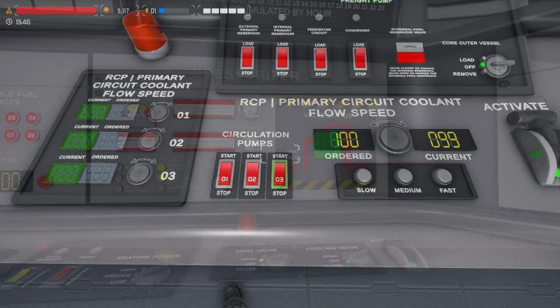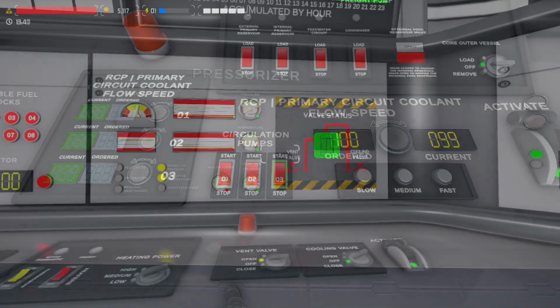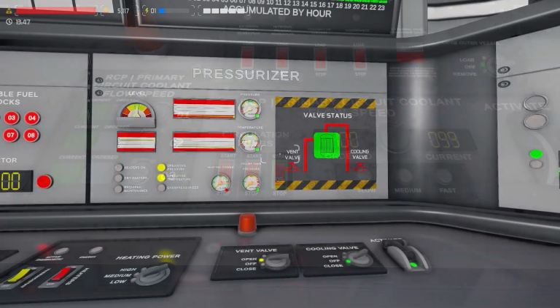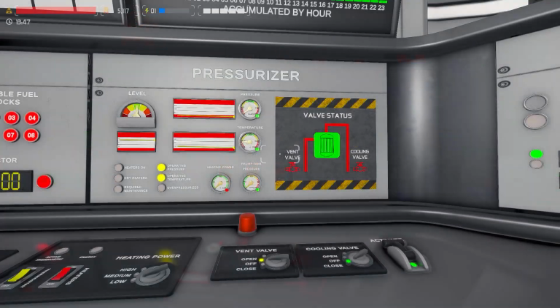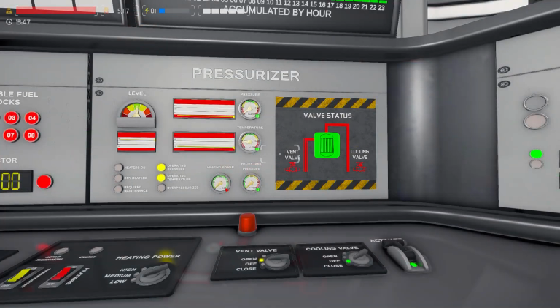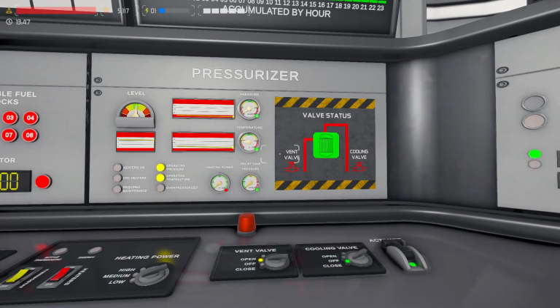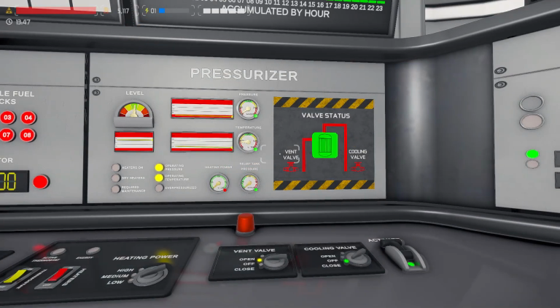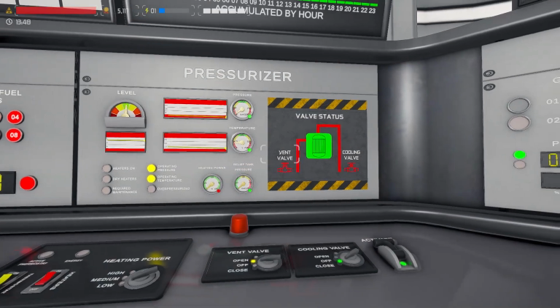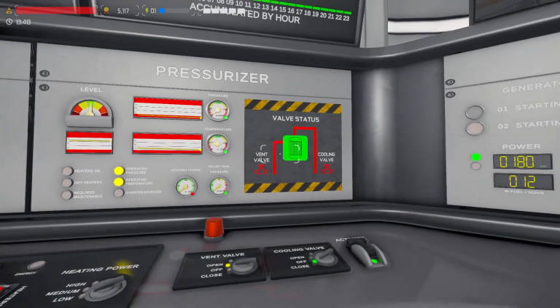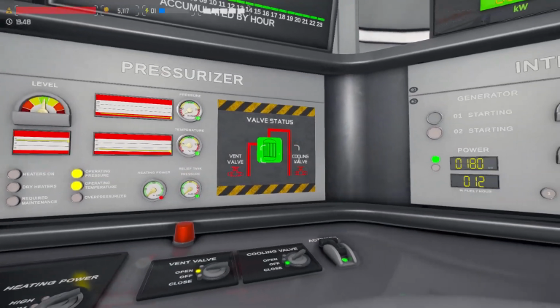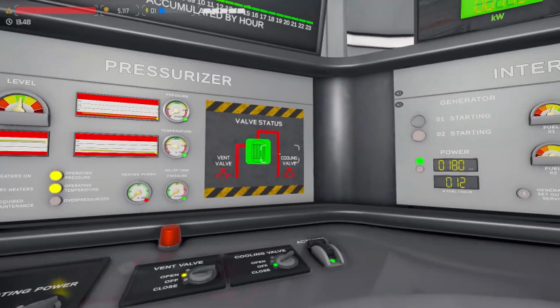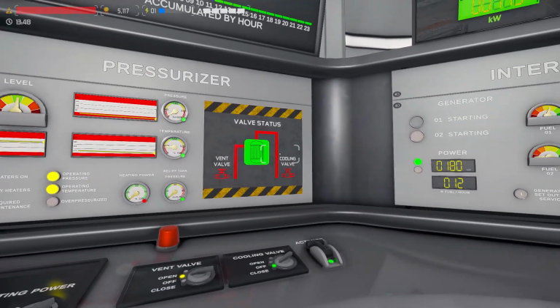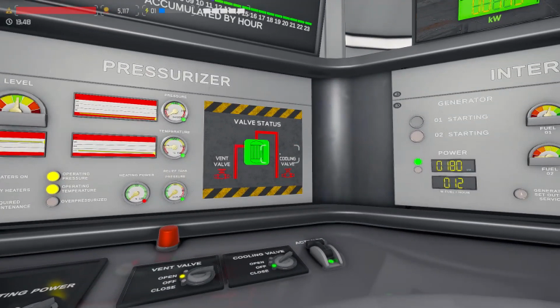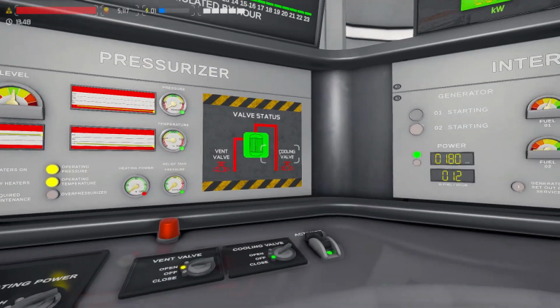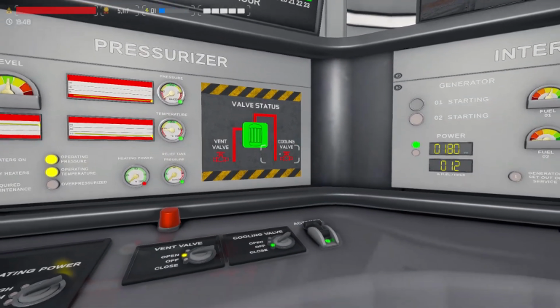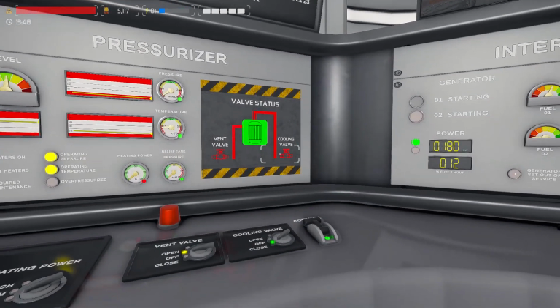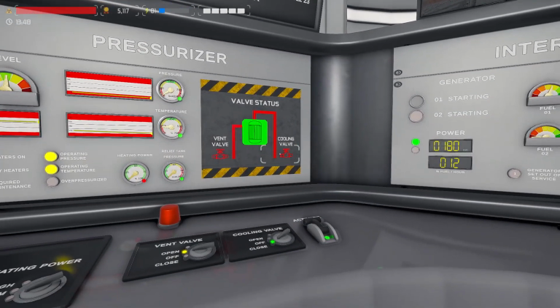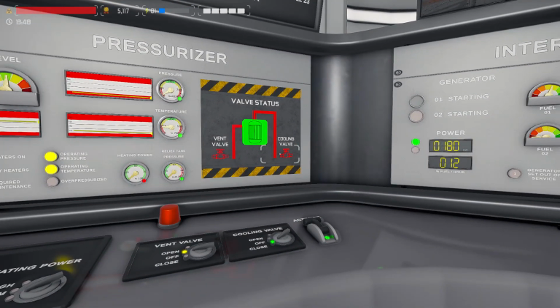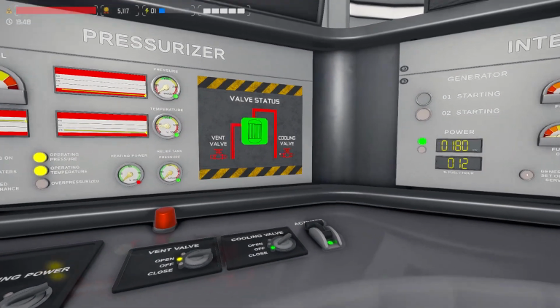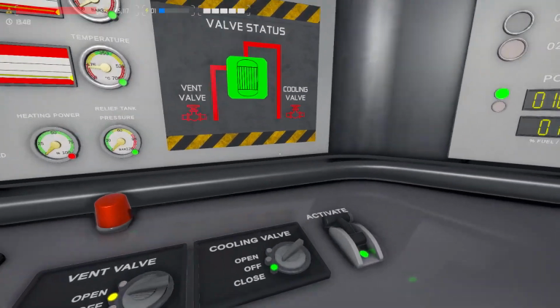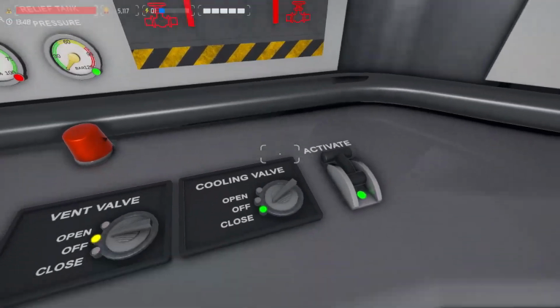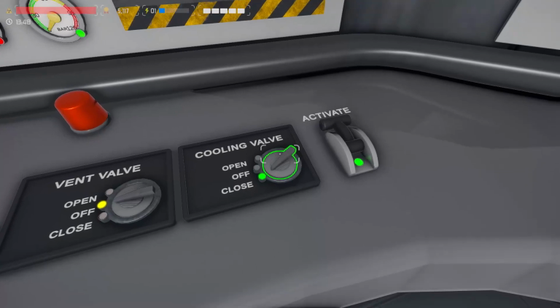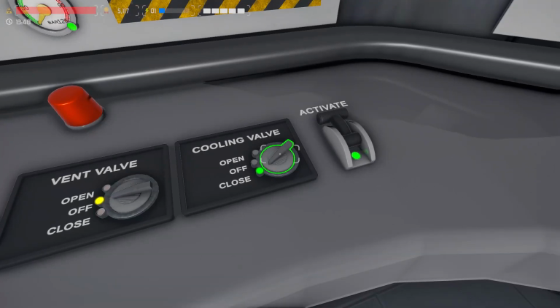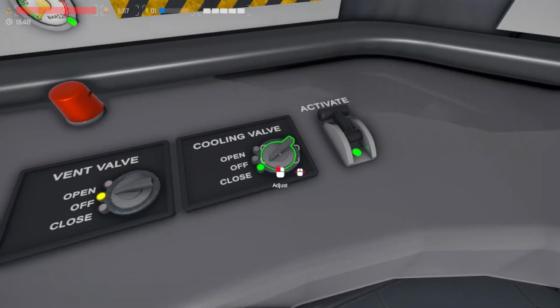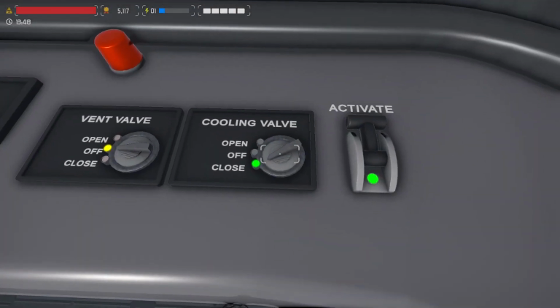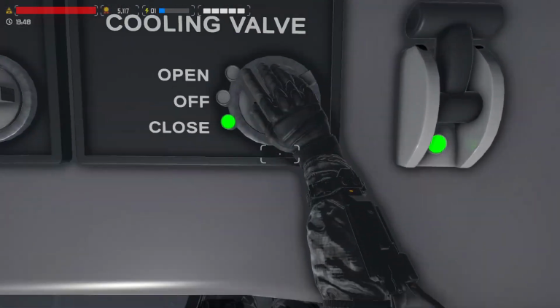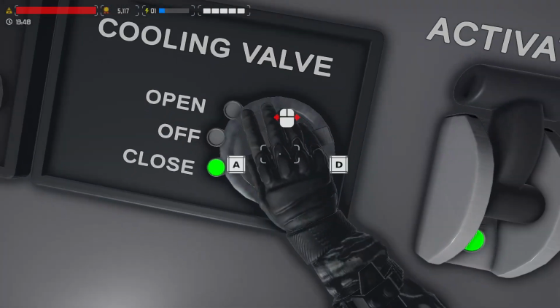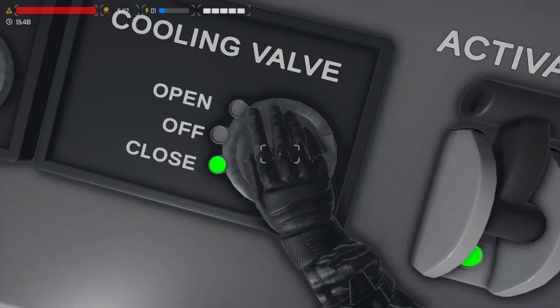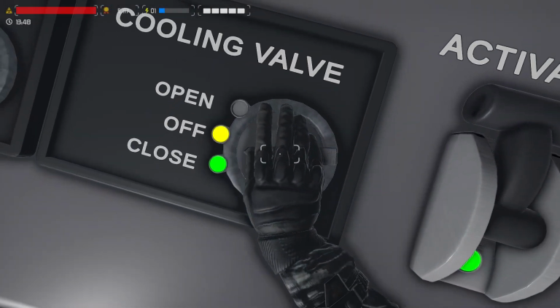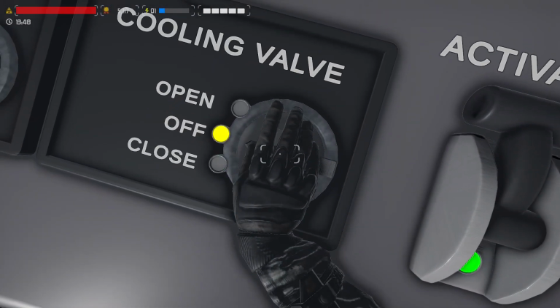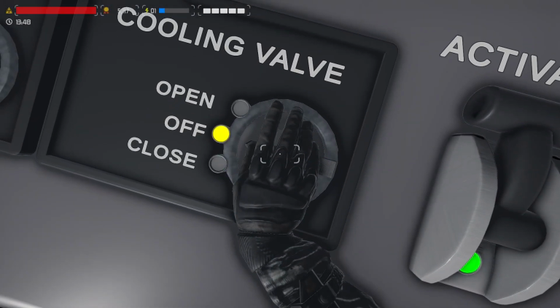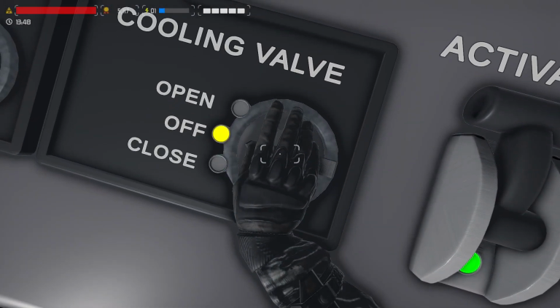Before proceeding, on the pressurizer panel check the cooling valve is red or closed, and then move the position to off.